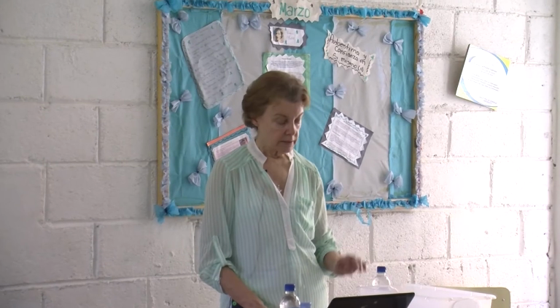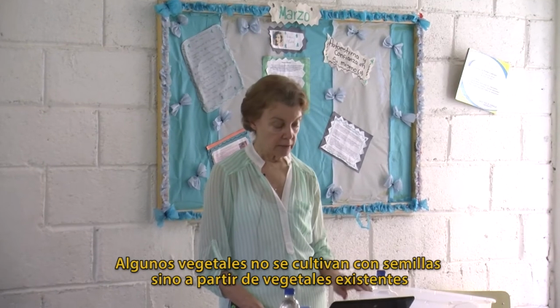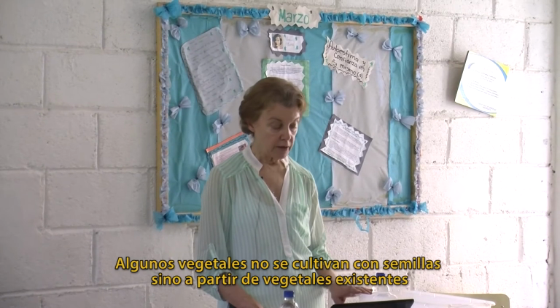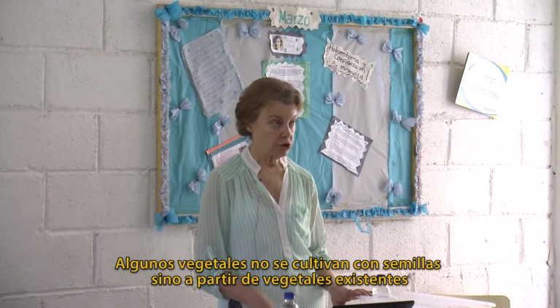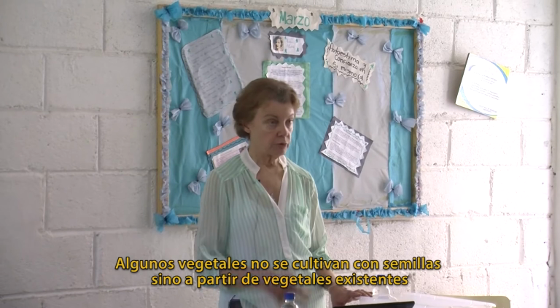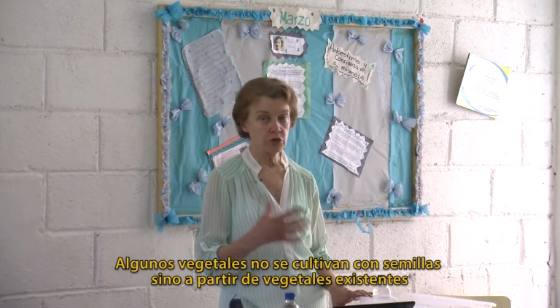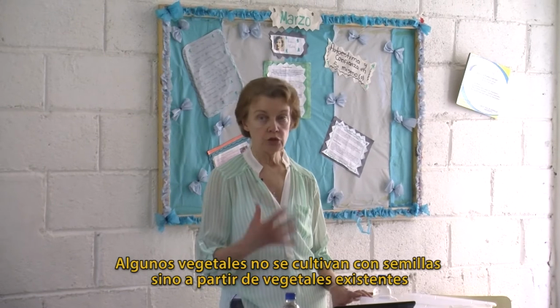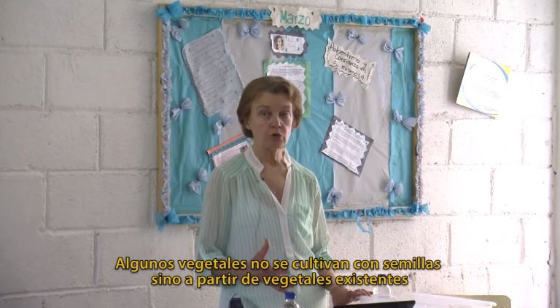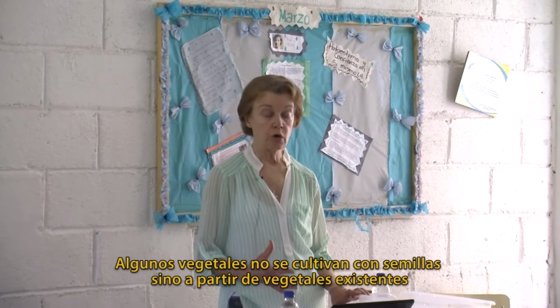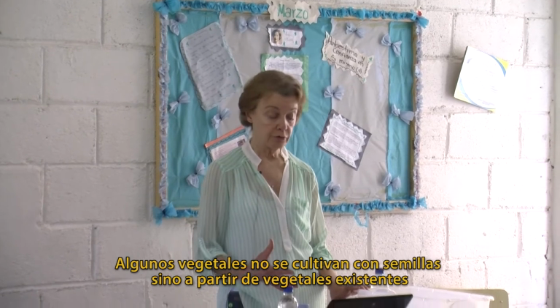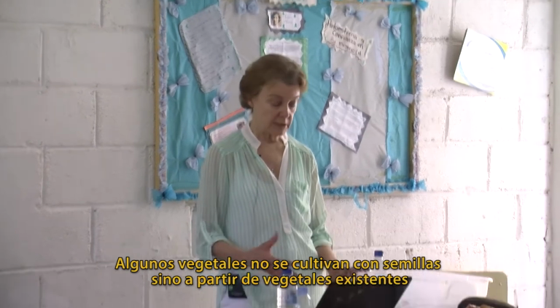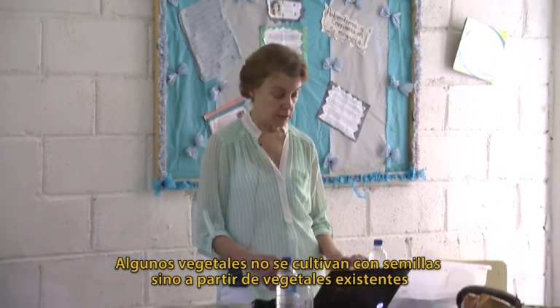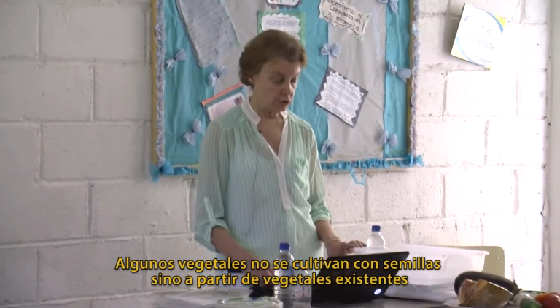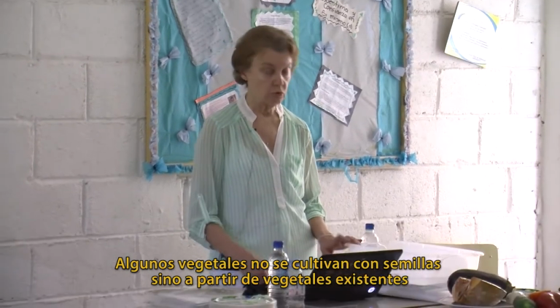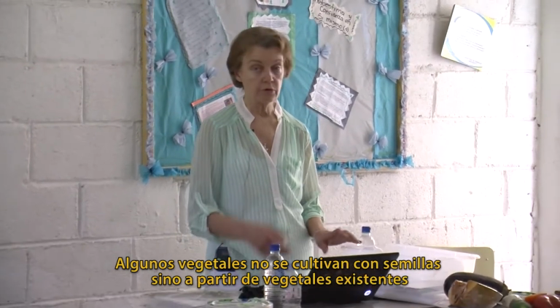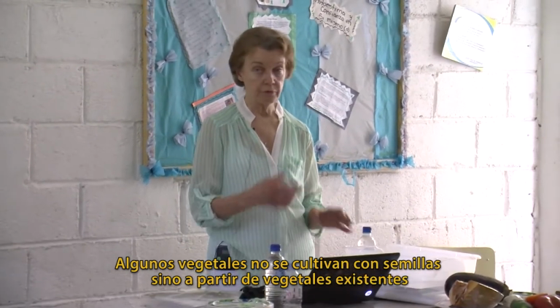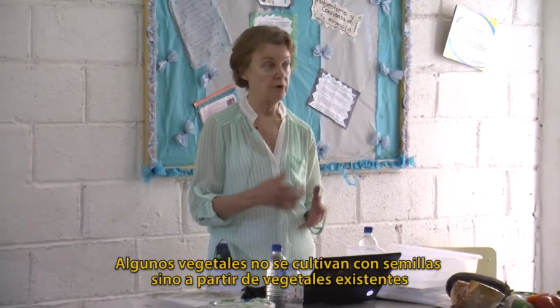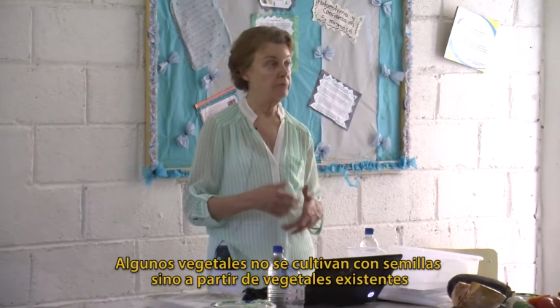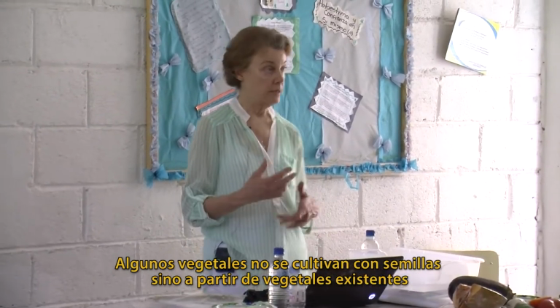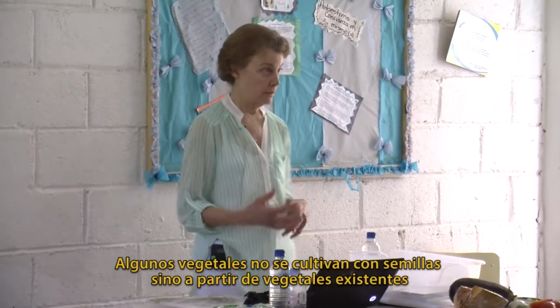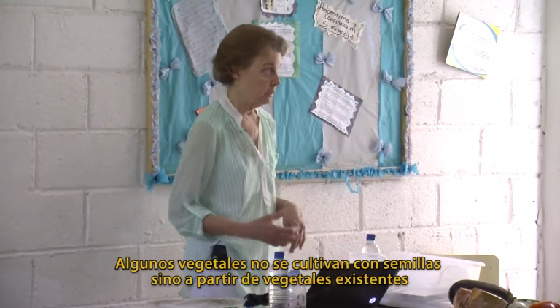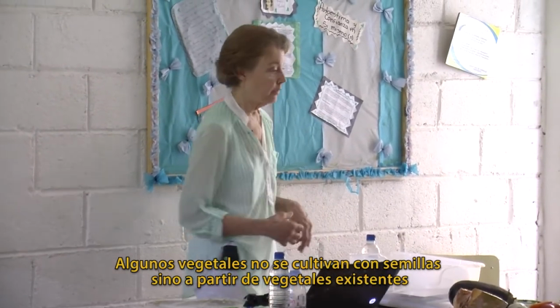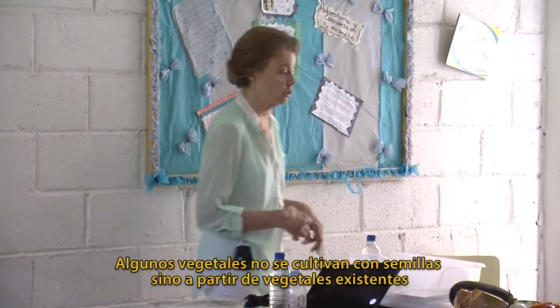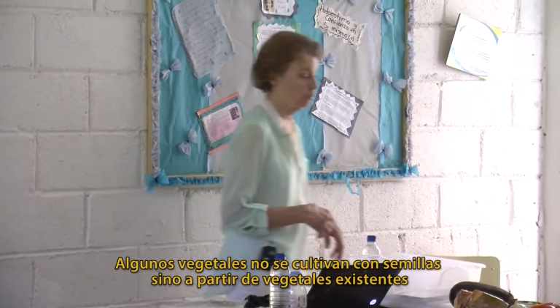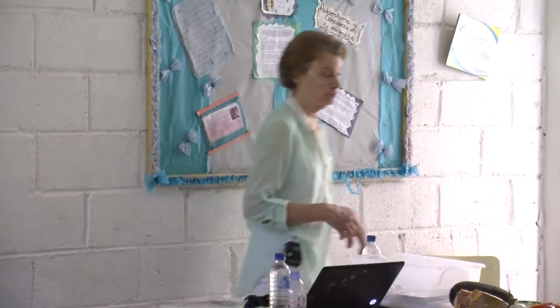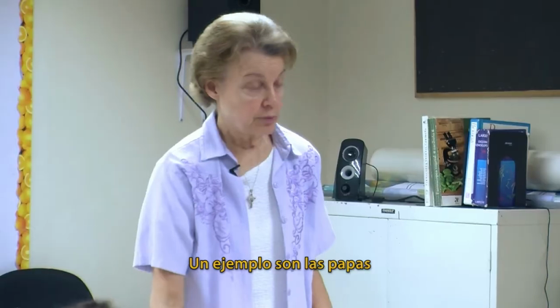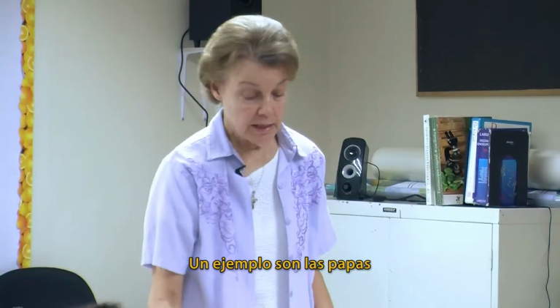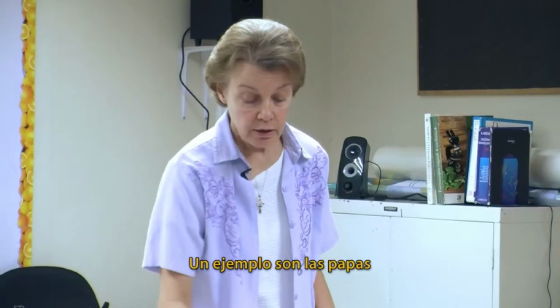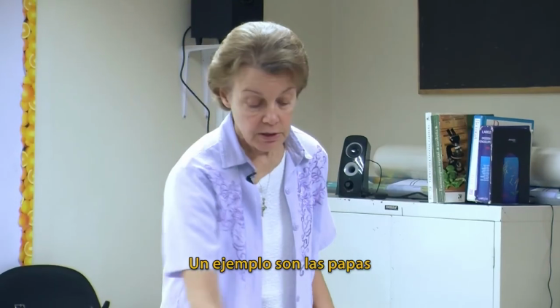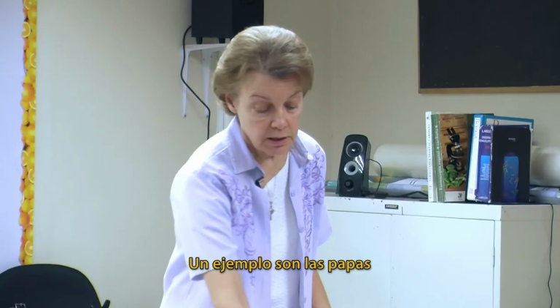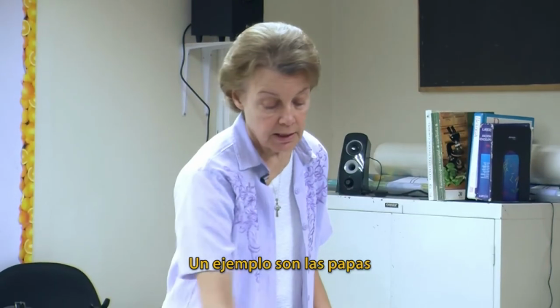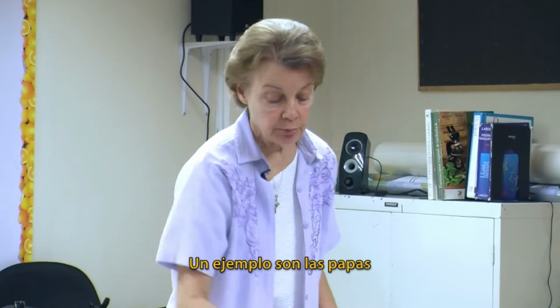Some vegetables you don't grow from seed — you grow them from the existing vegetable. Potatoes is an example.